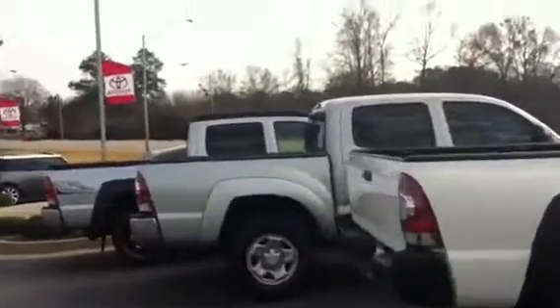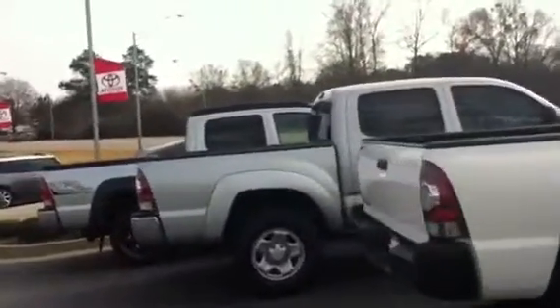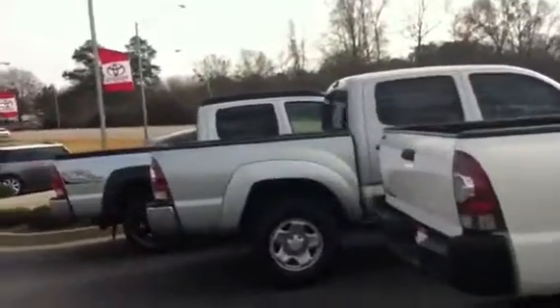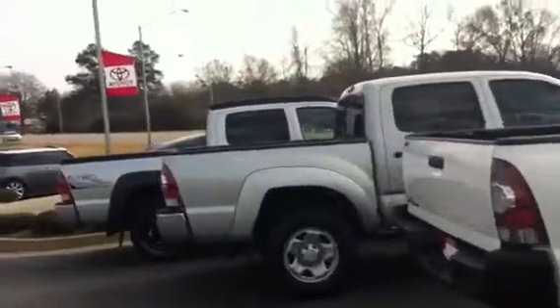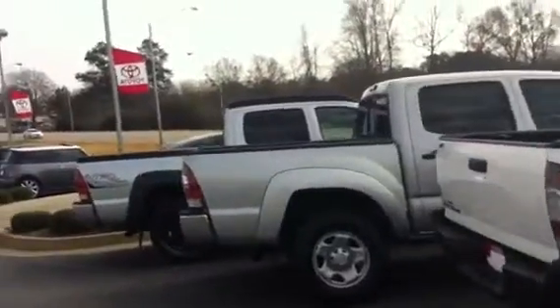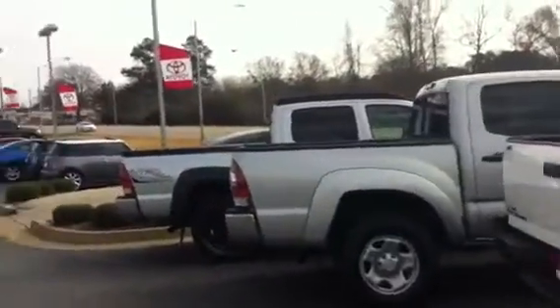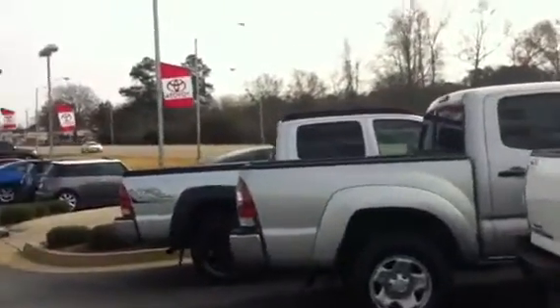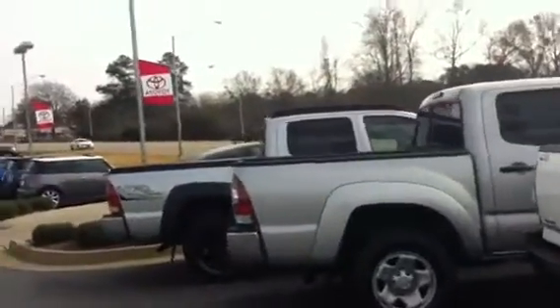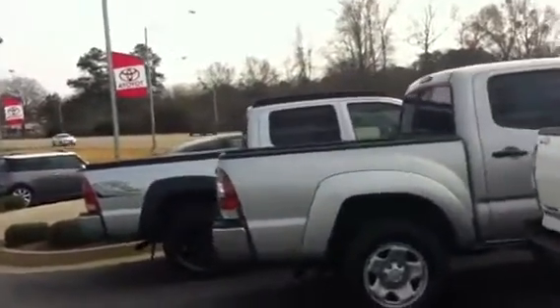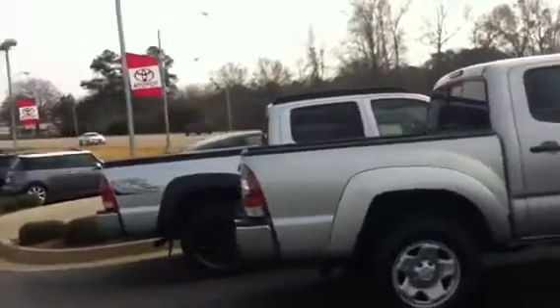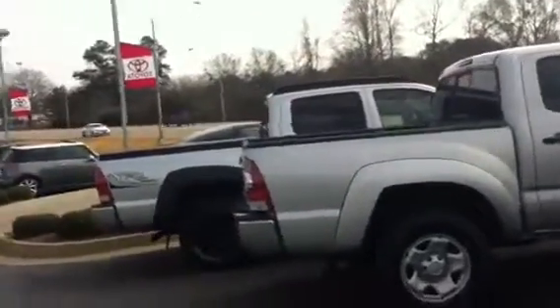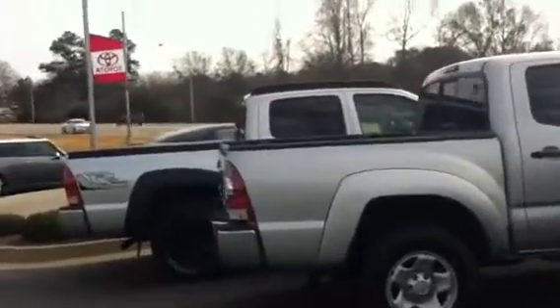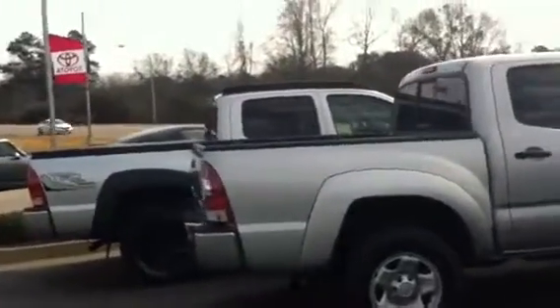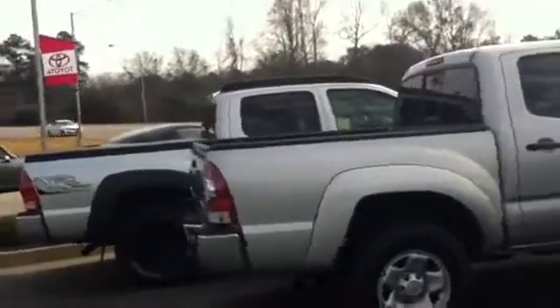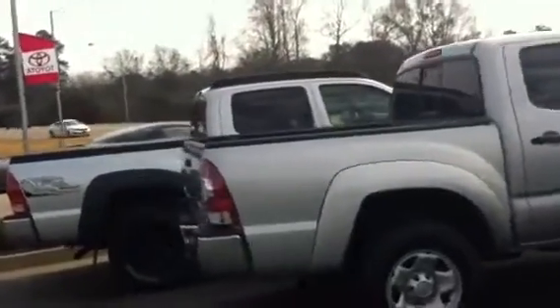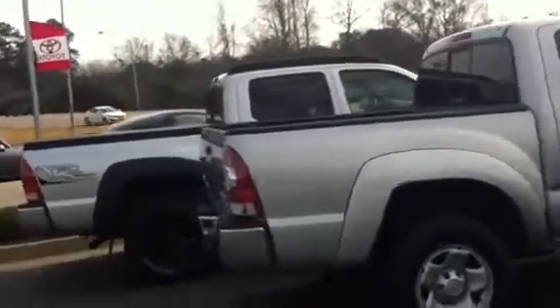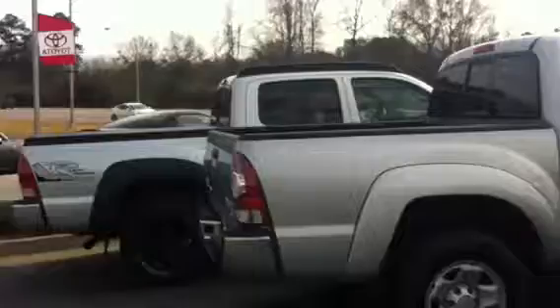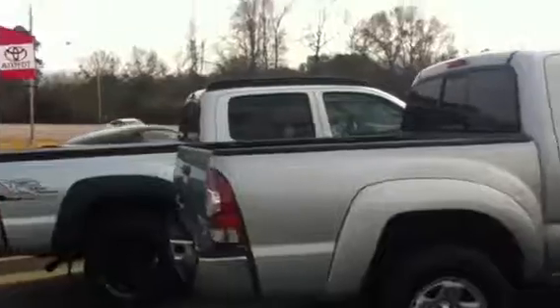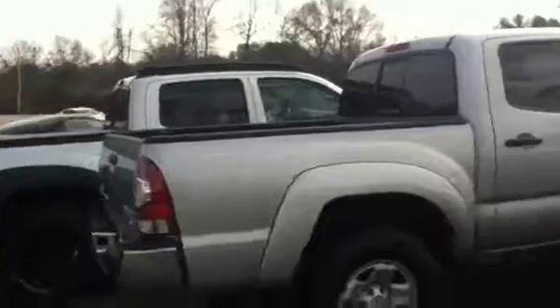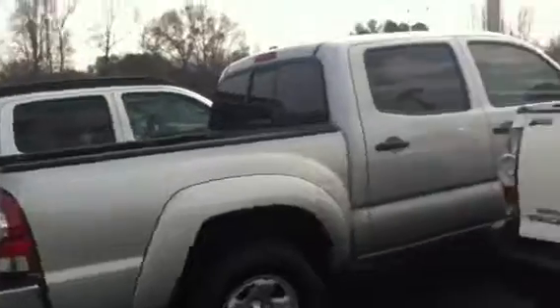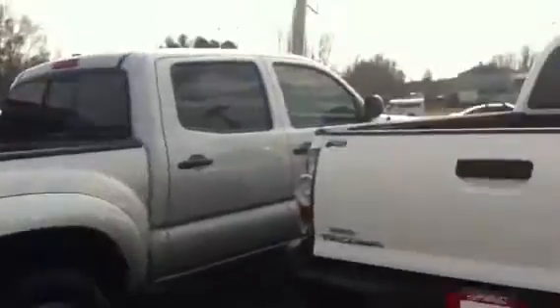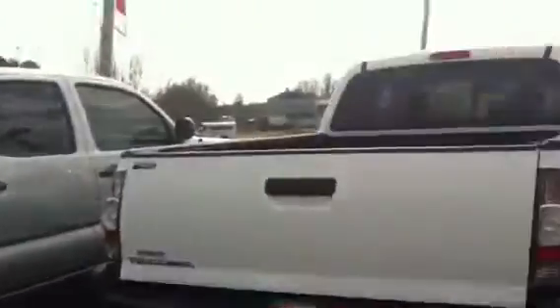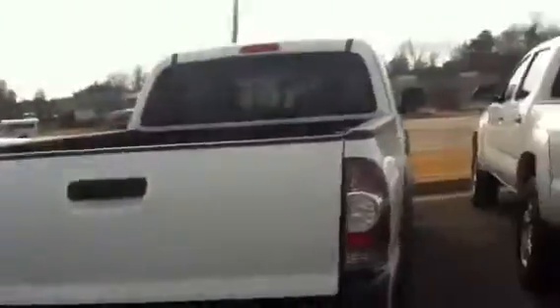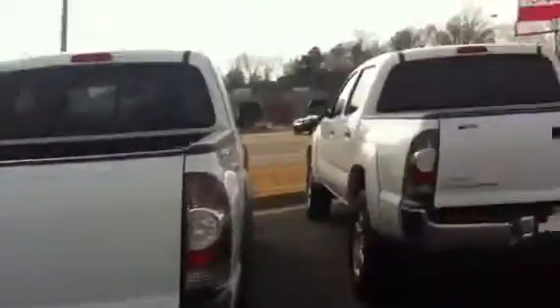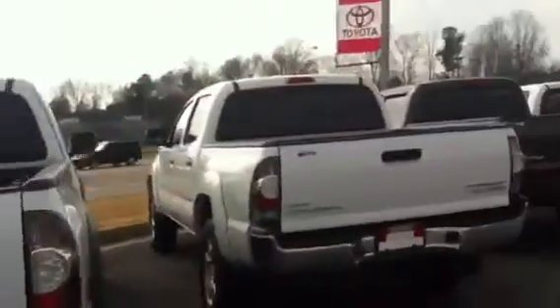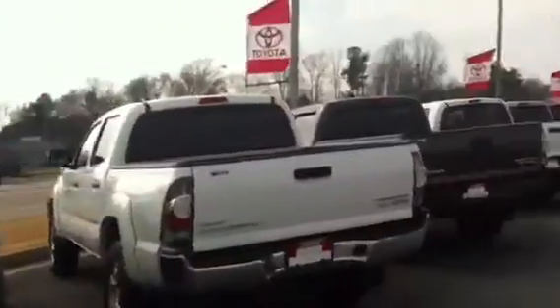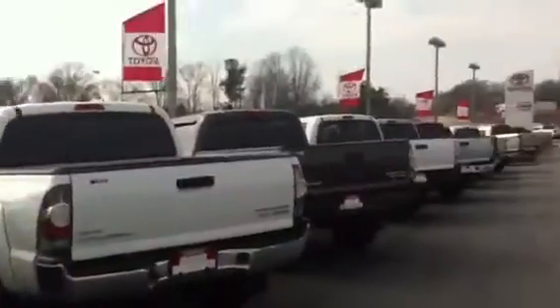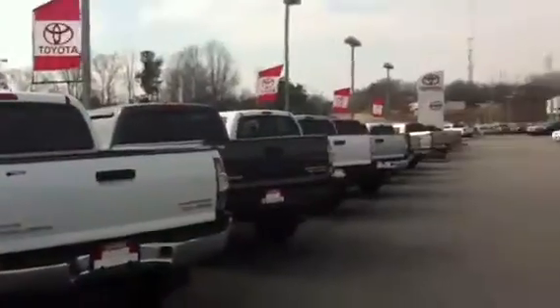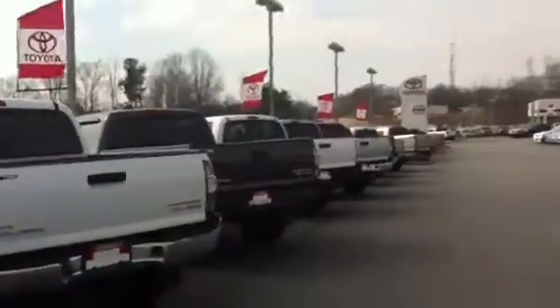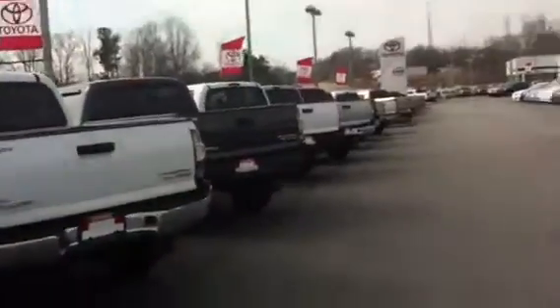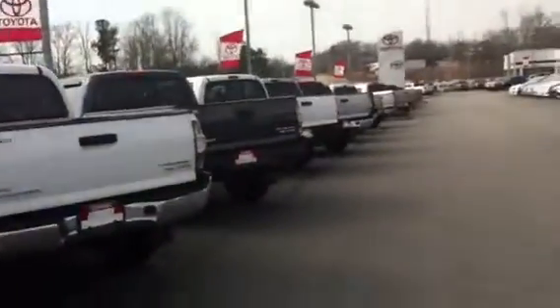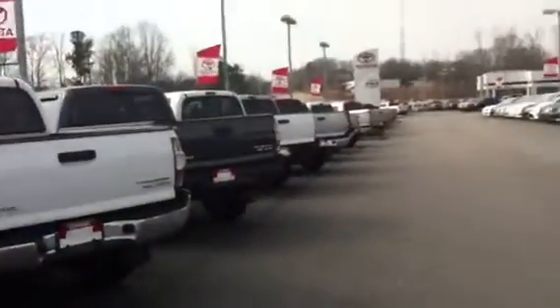There are also double cabs, access cabs, and our regular cabs. These are all of our used Tacomas and much more.